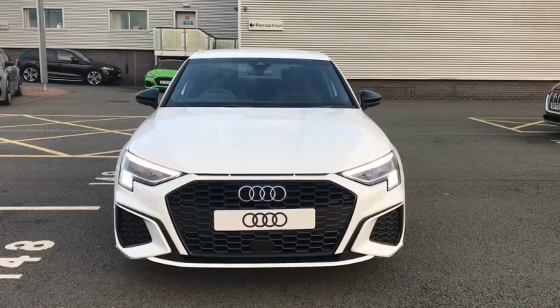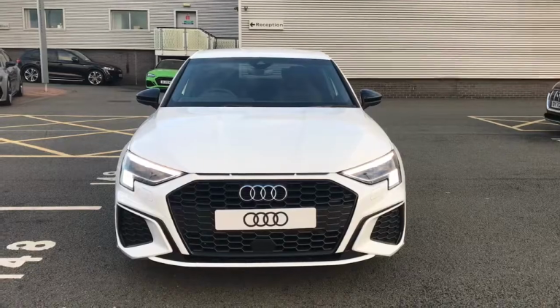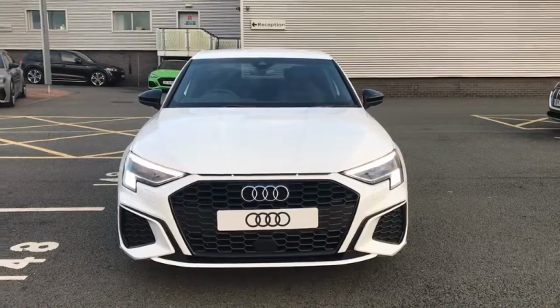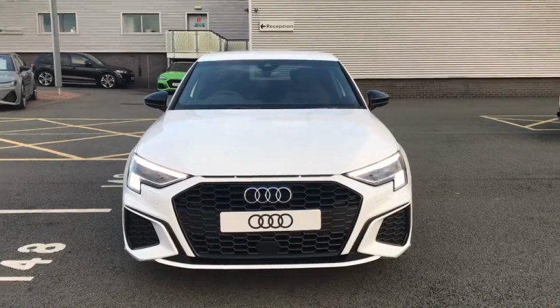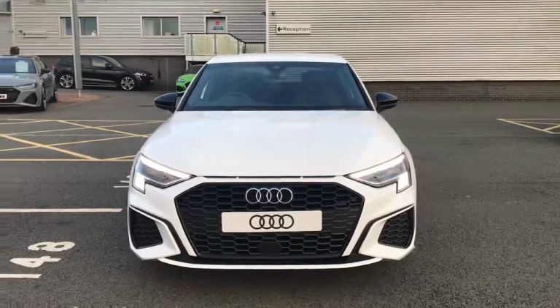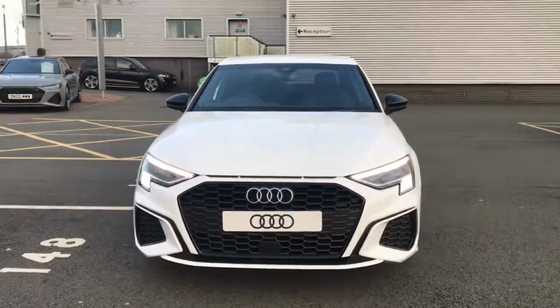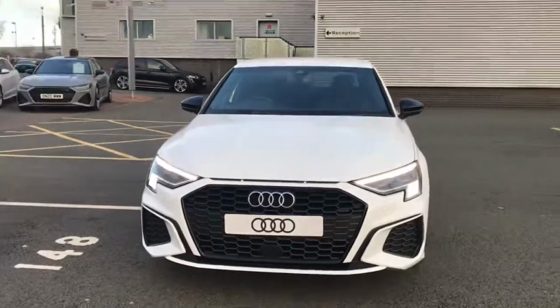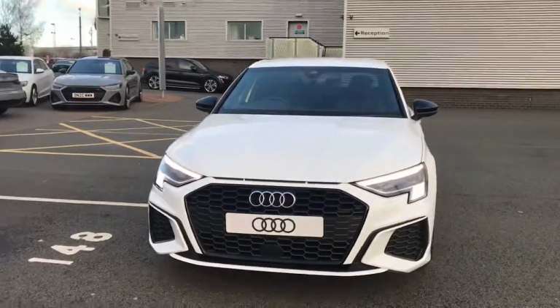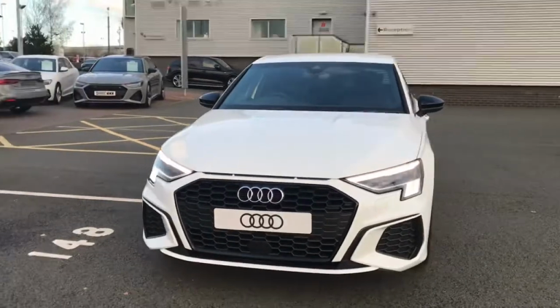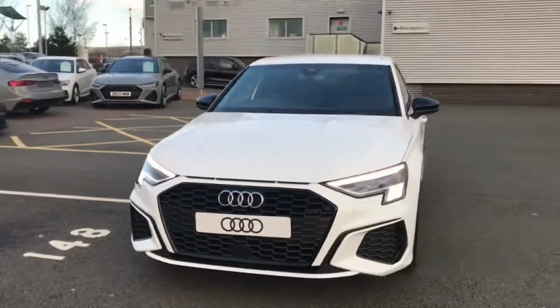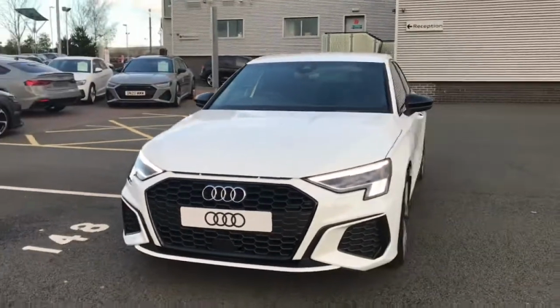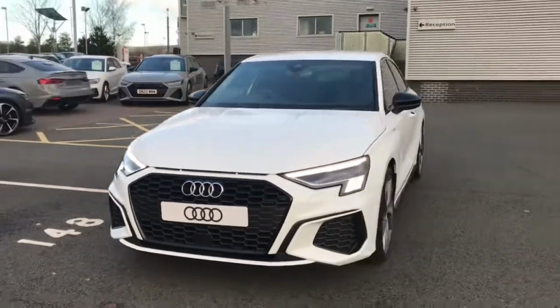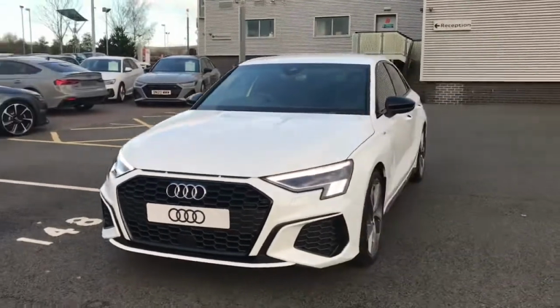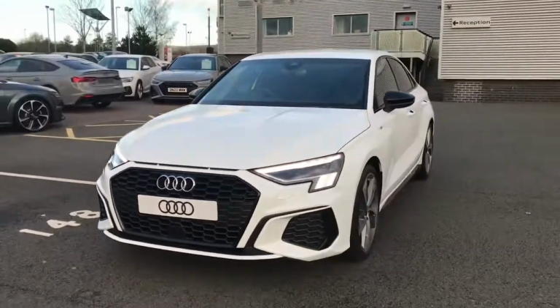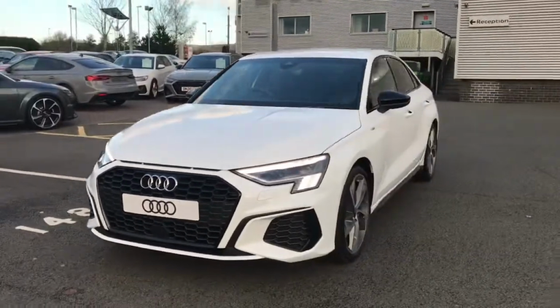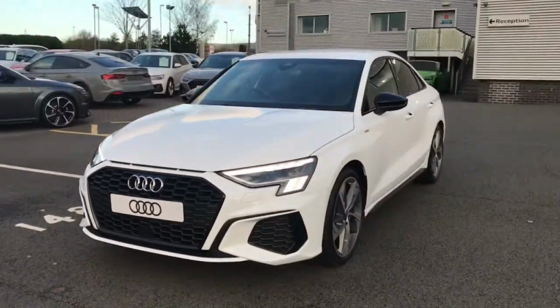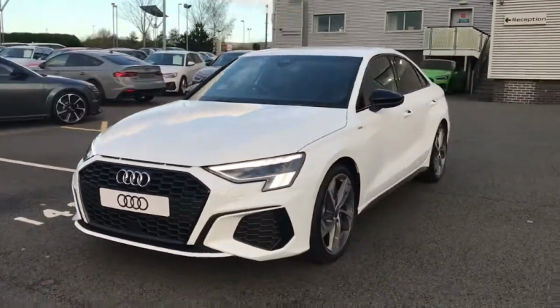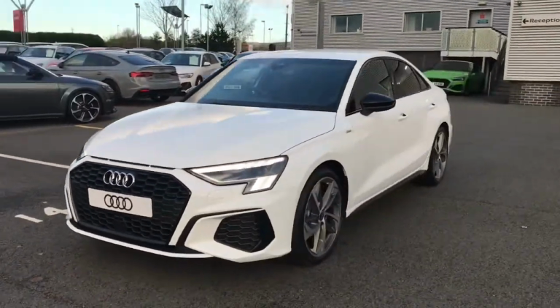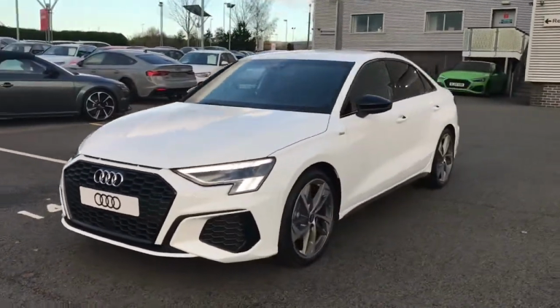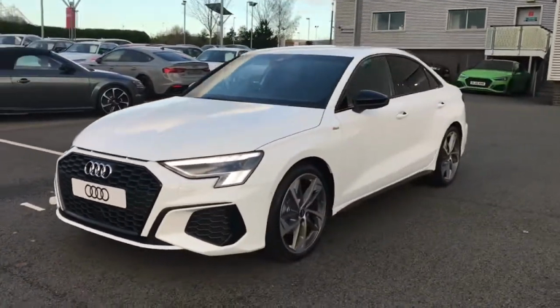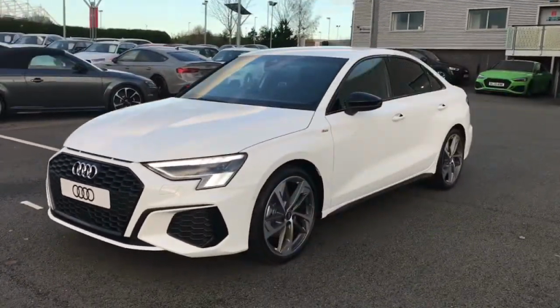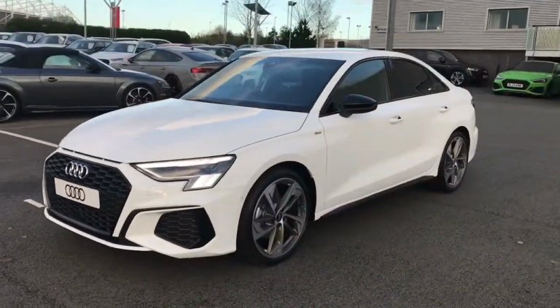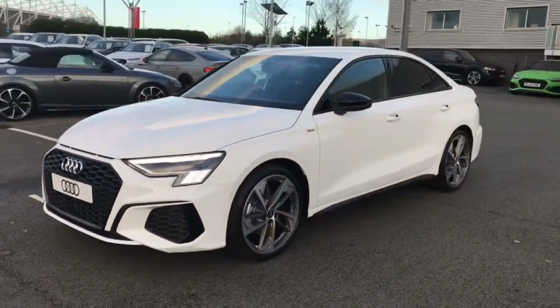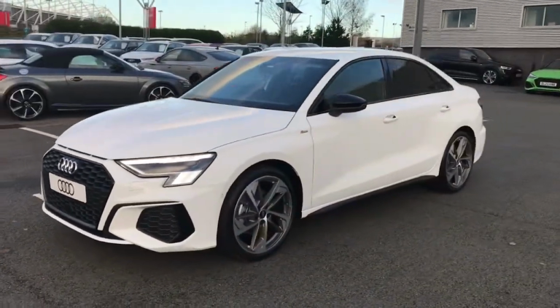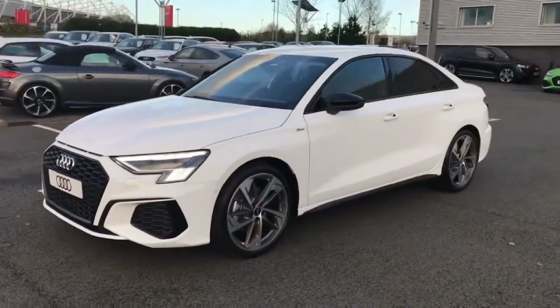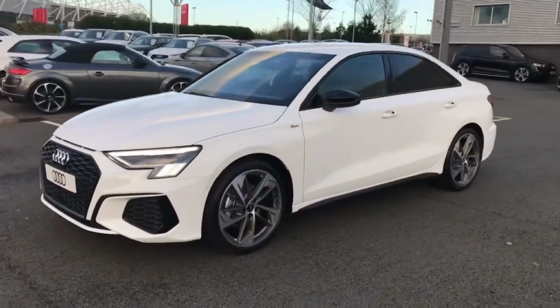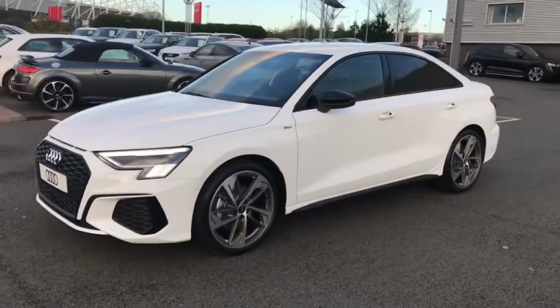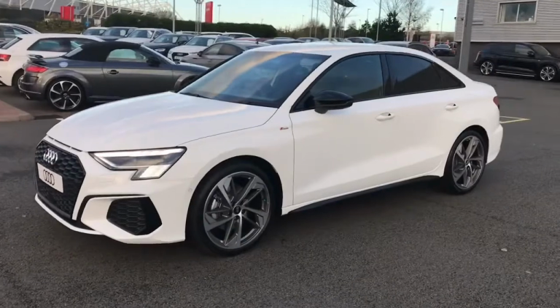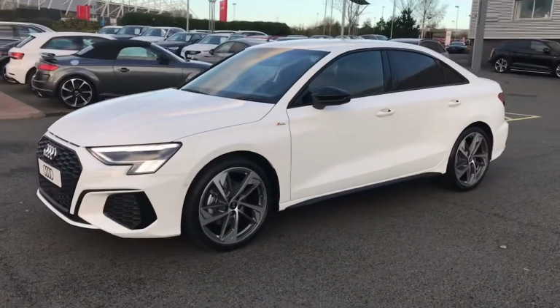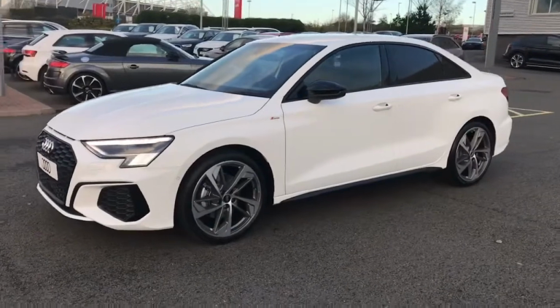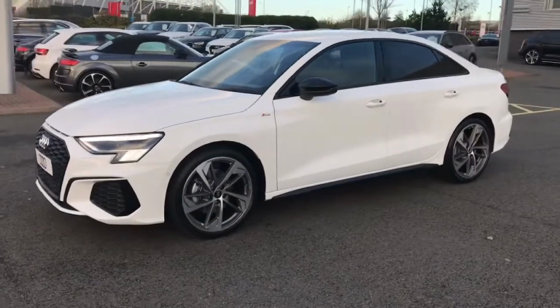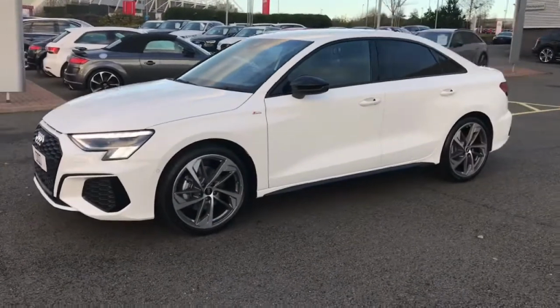Hello and welcome to Stoke Audi. Here we have a brand new 2021 Audi A3 saloon.